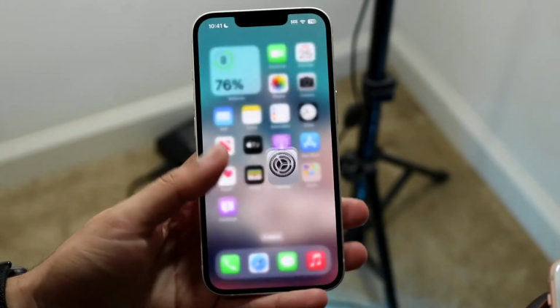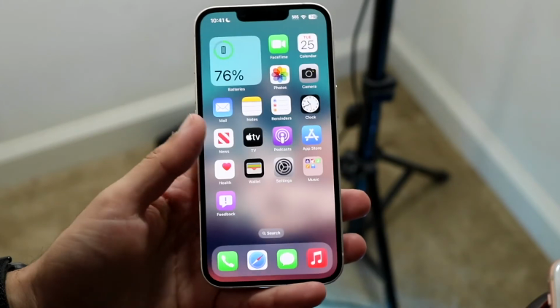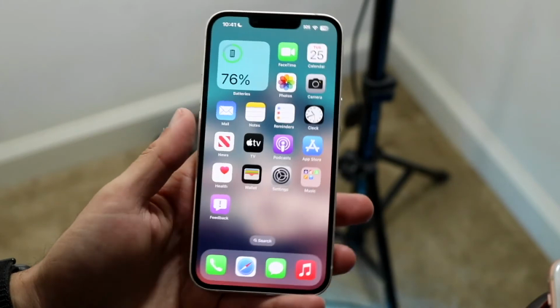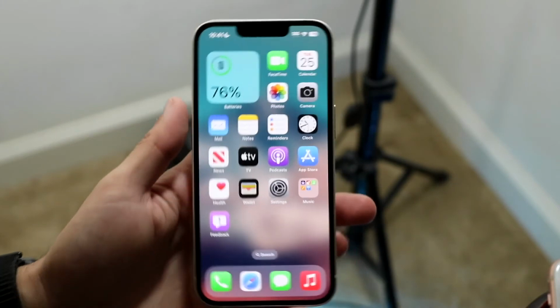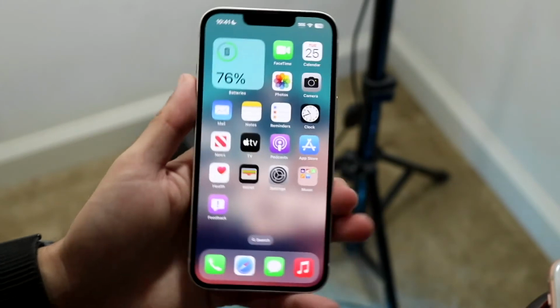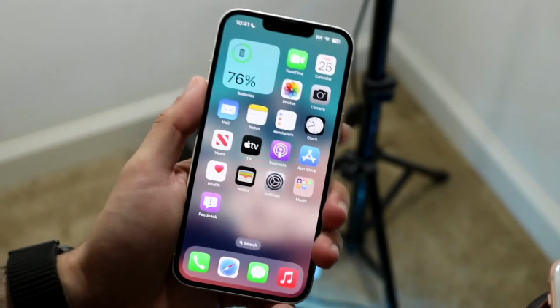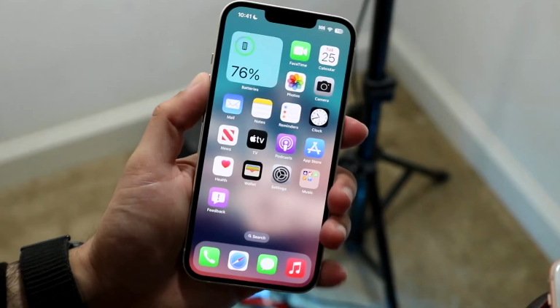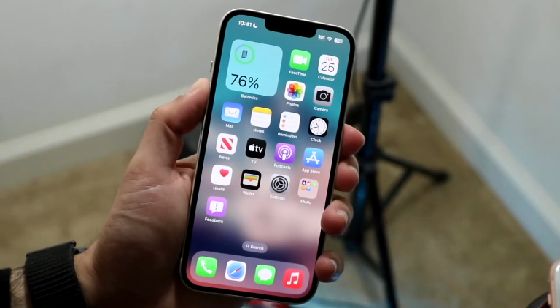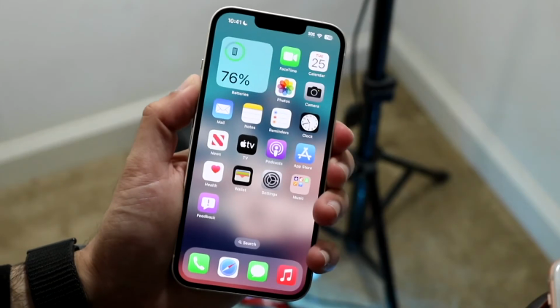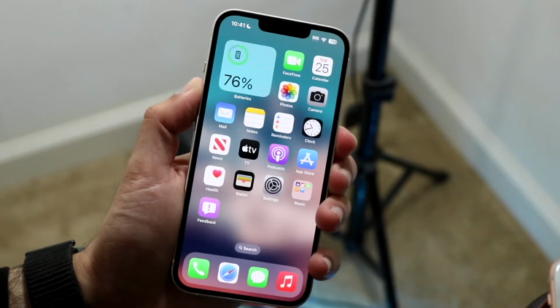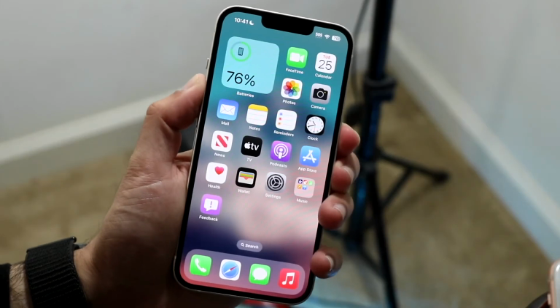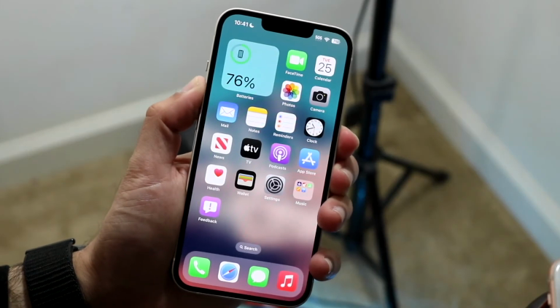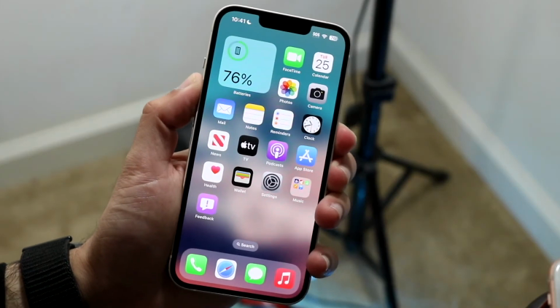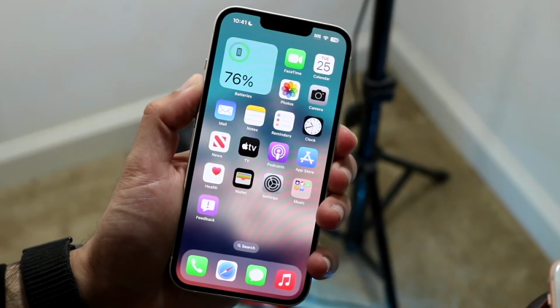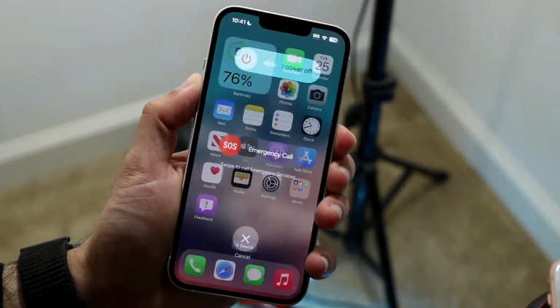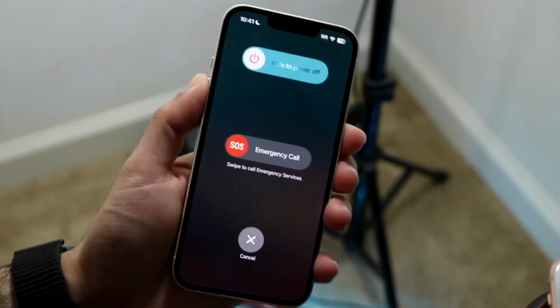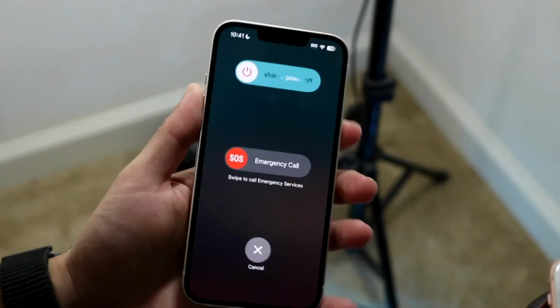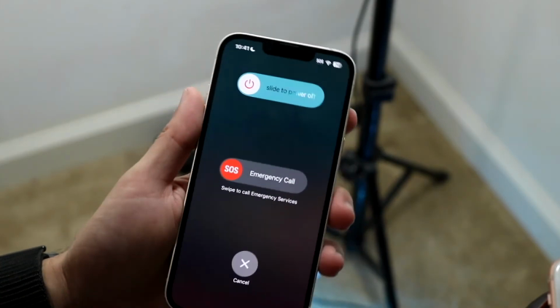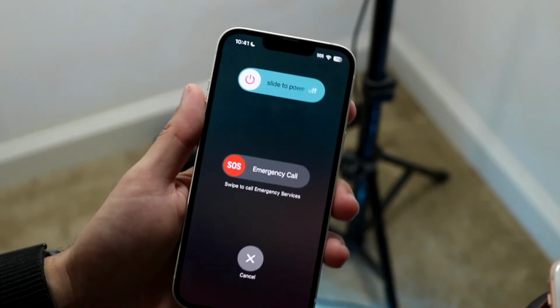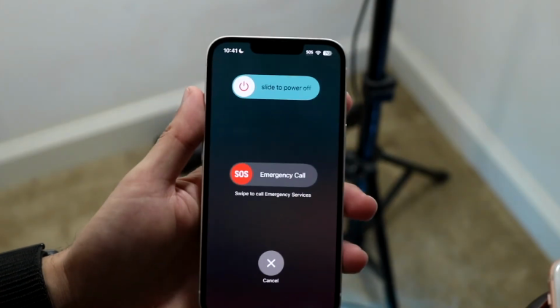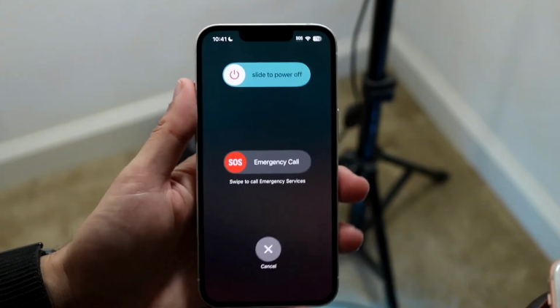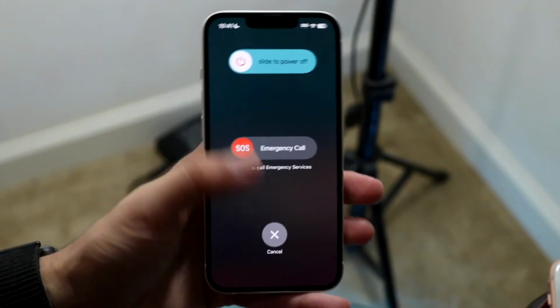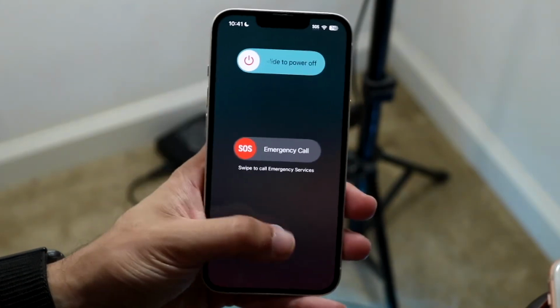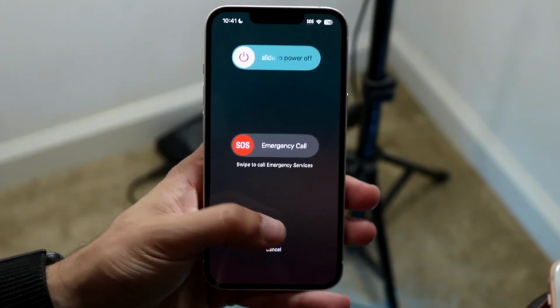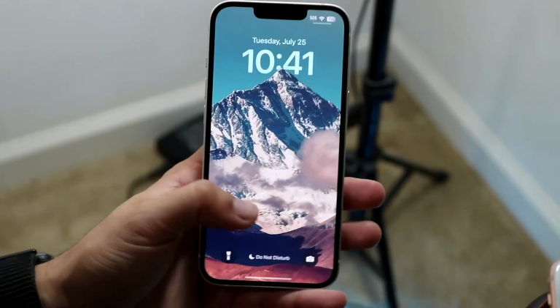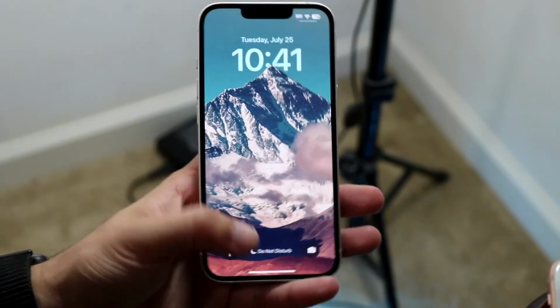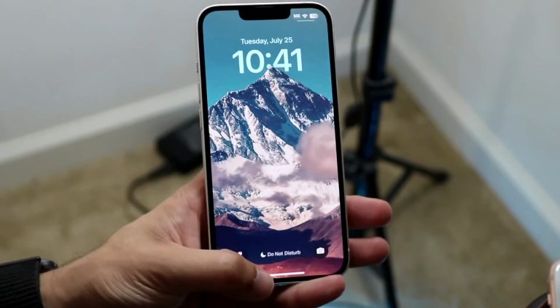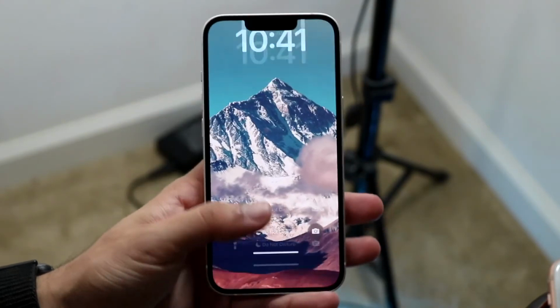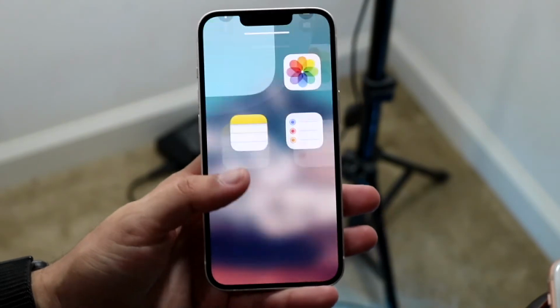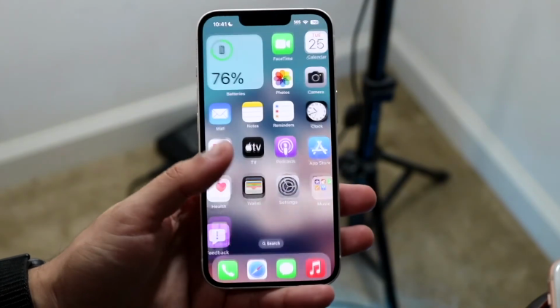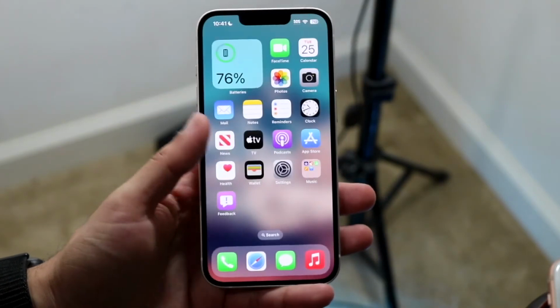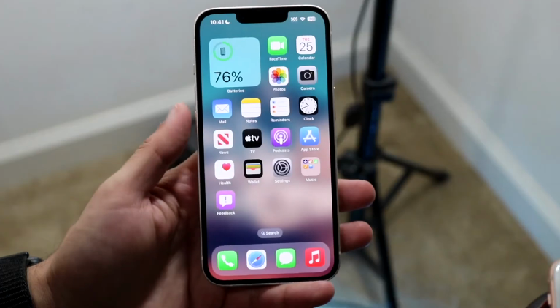If there's no update available, go ahead and restart your phone with the buttons that you usually would. Restart your device and that might end up fixing the problem for you.